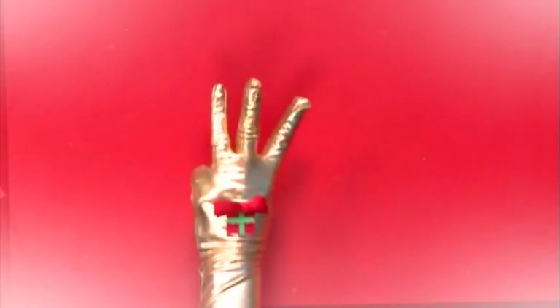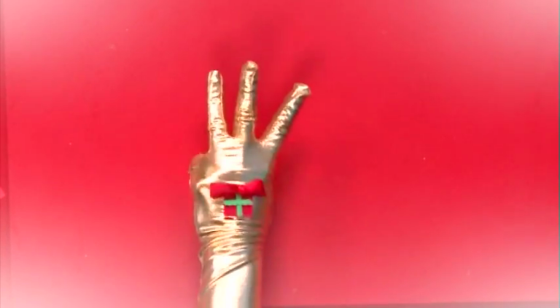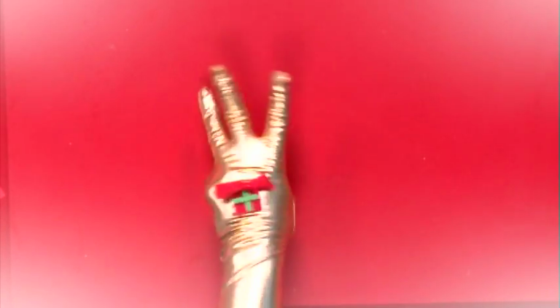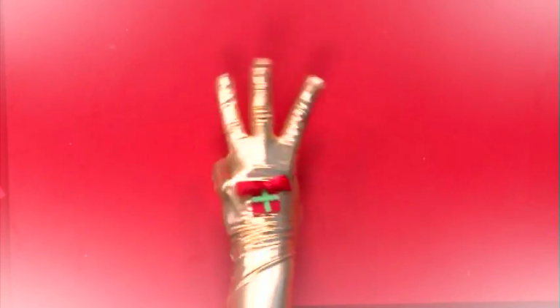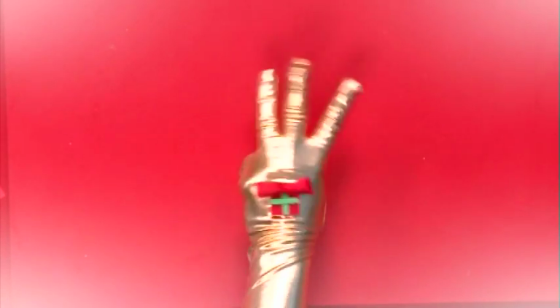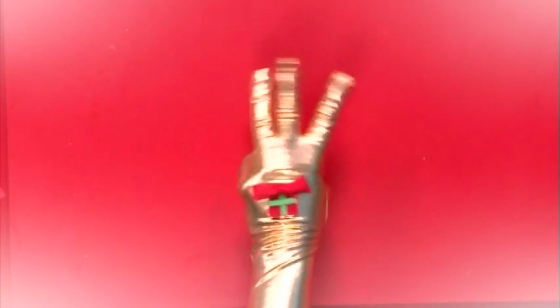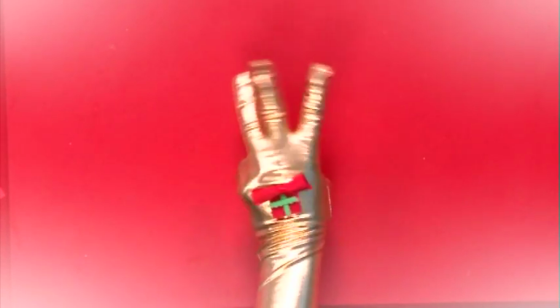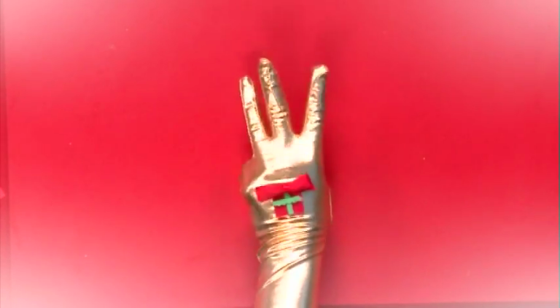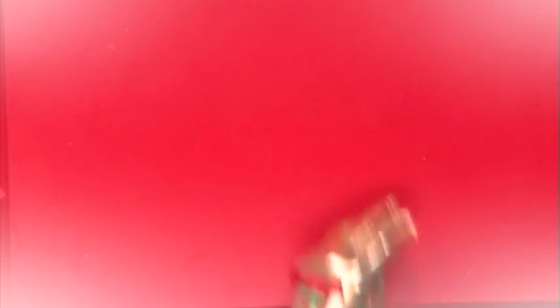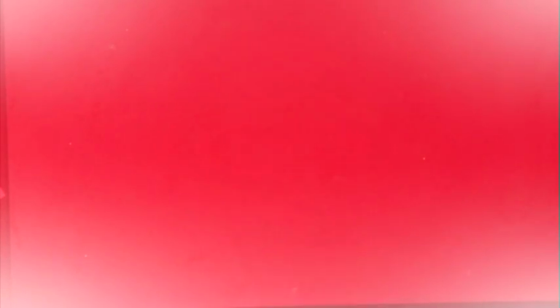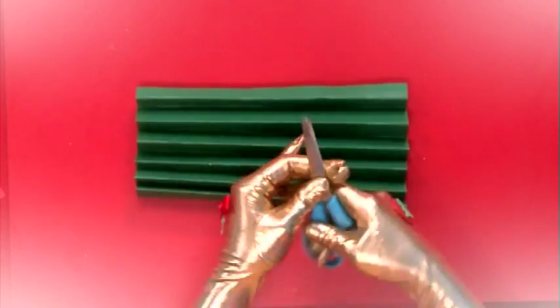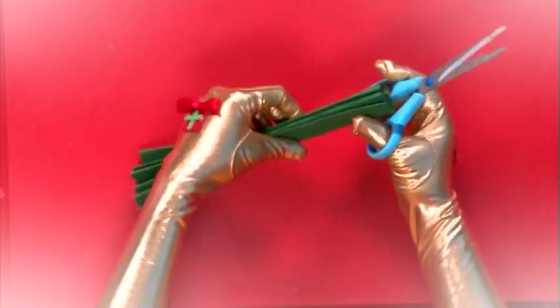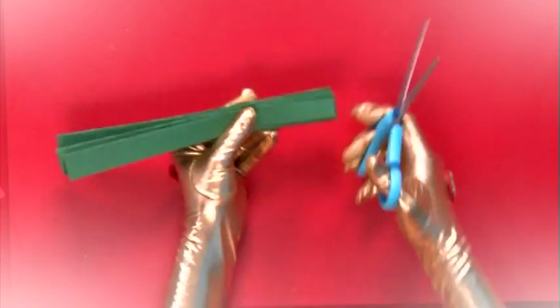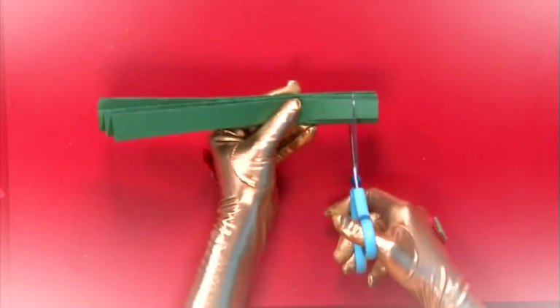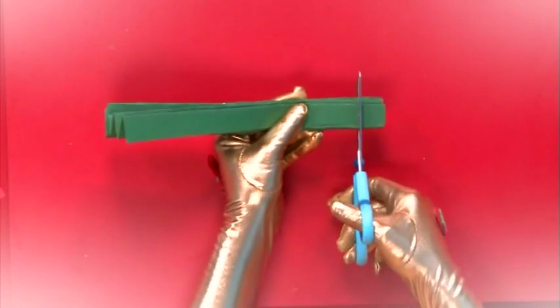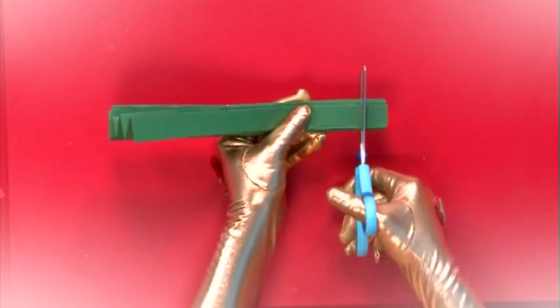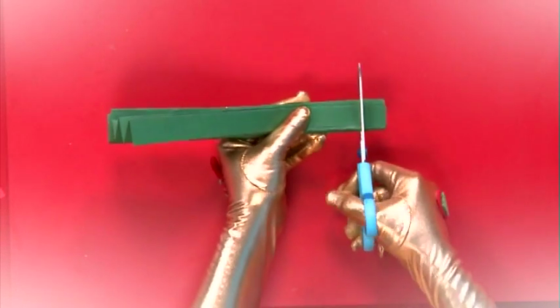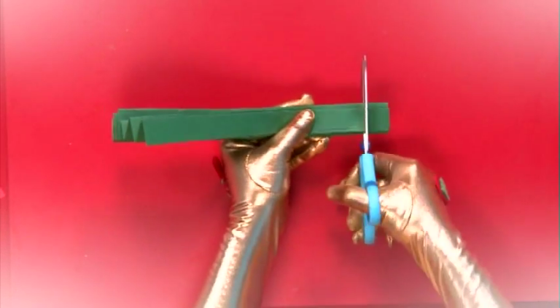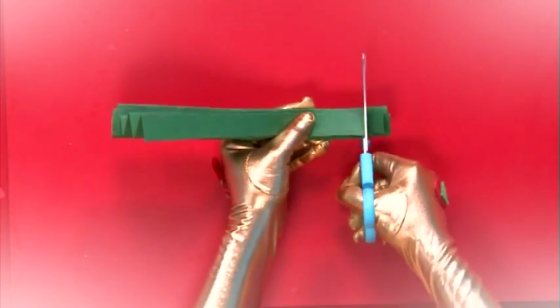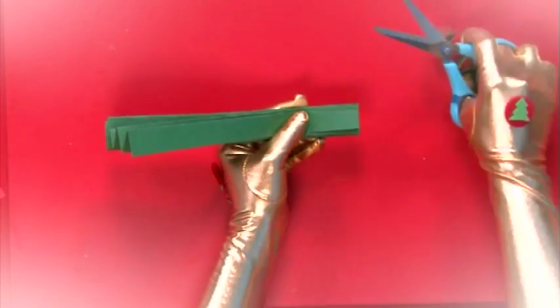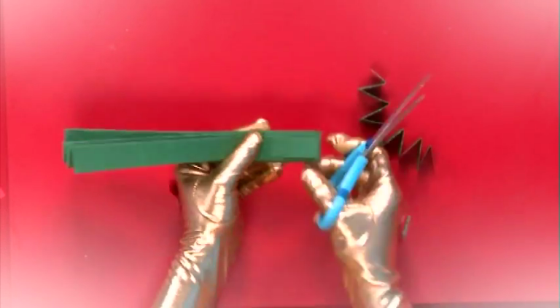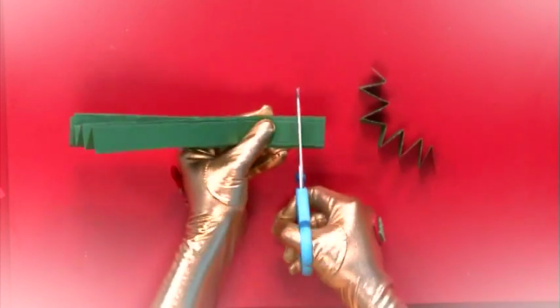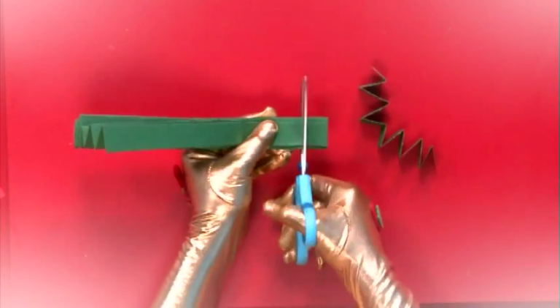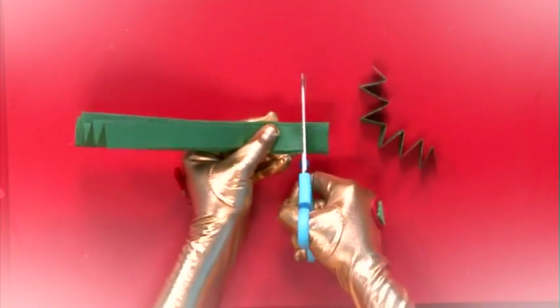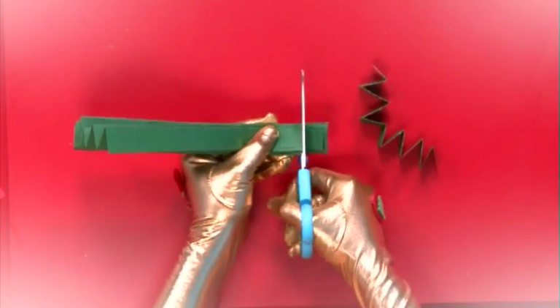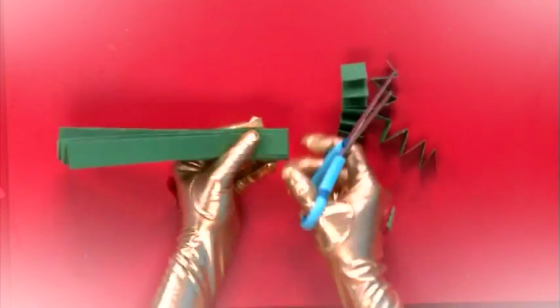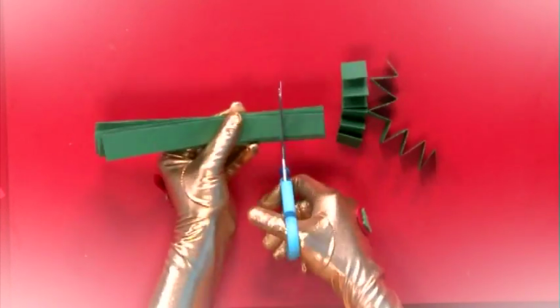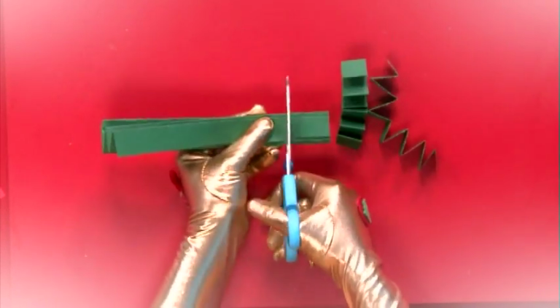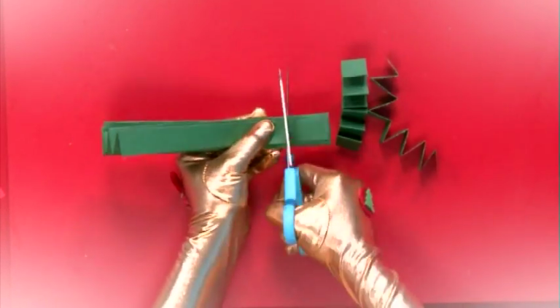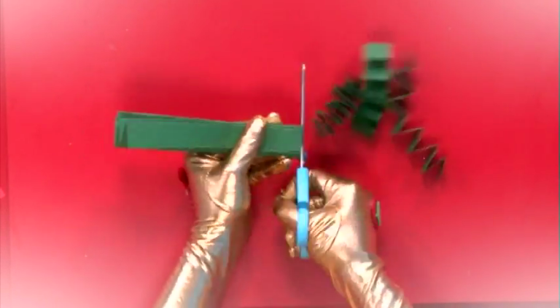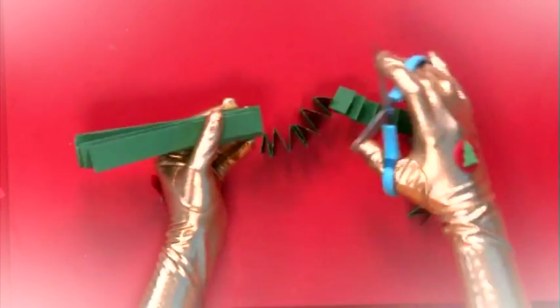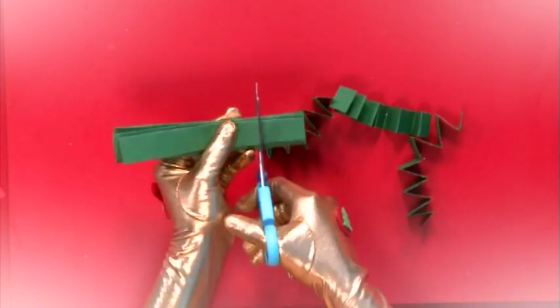Step 3. Cut the fan into 4 pieces, ranging from thinnest to thickest.